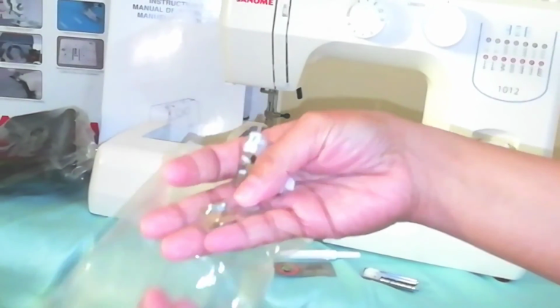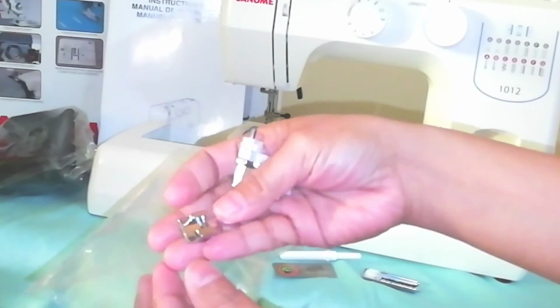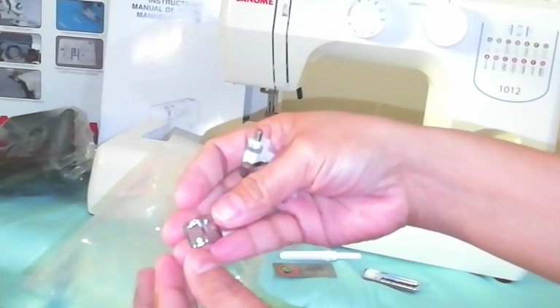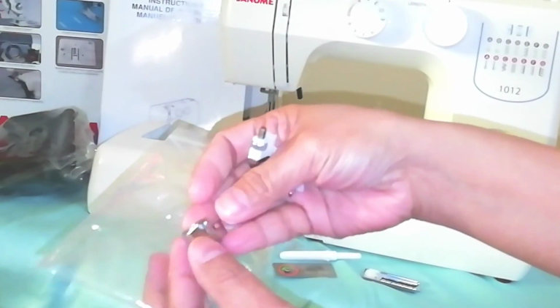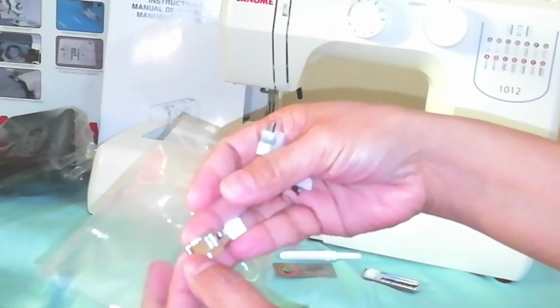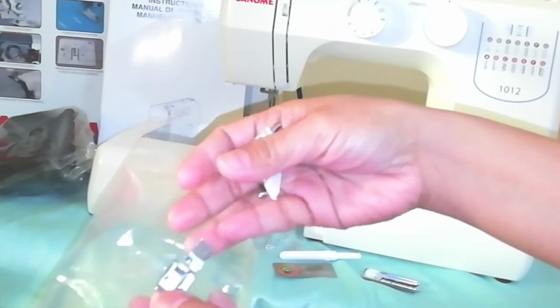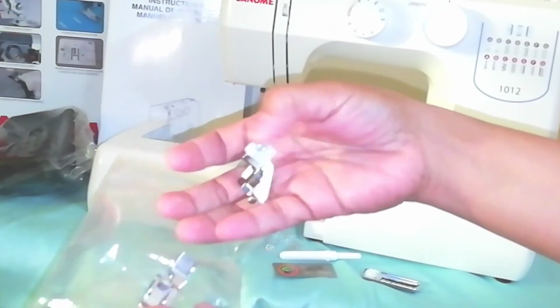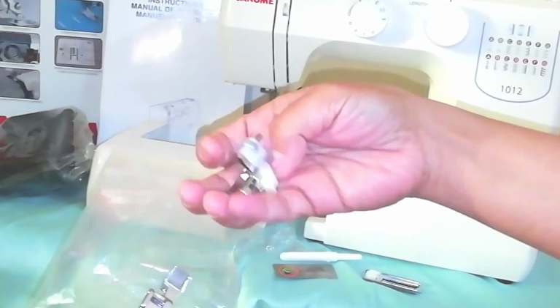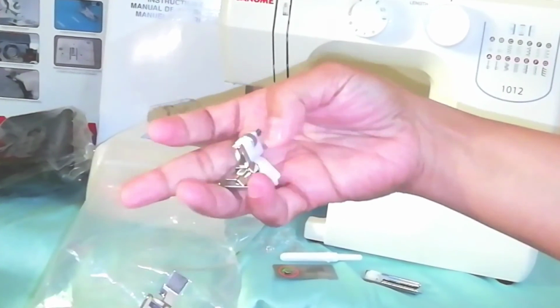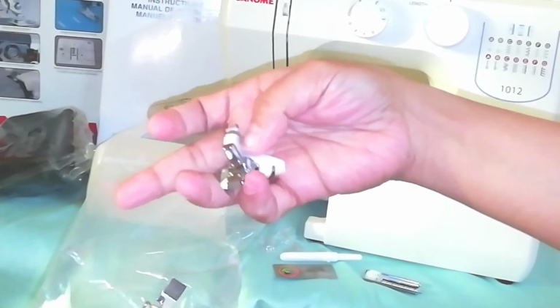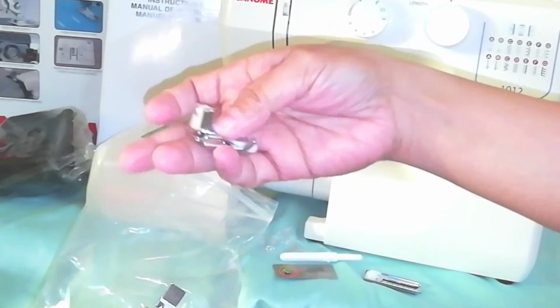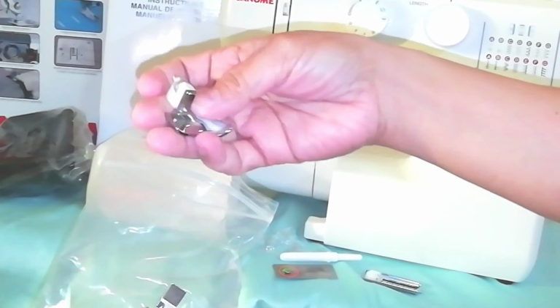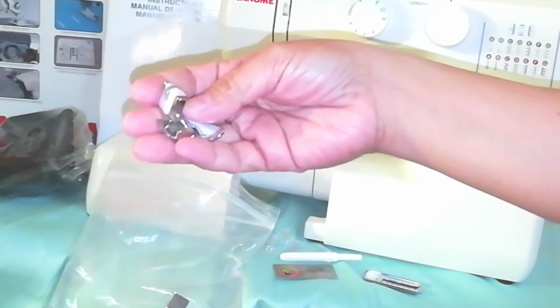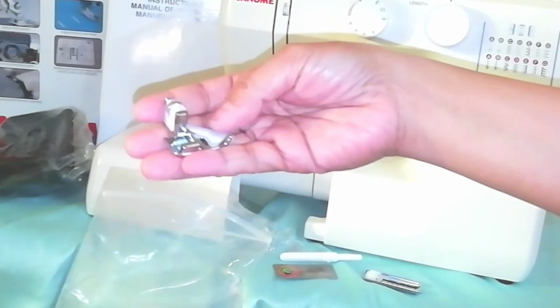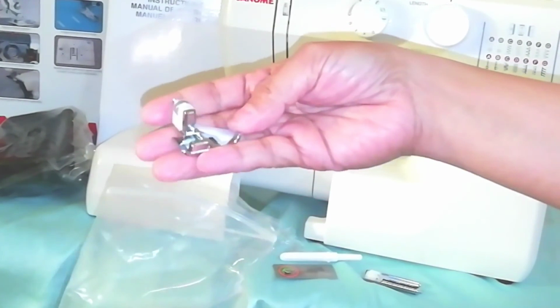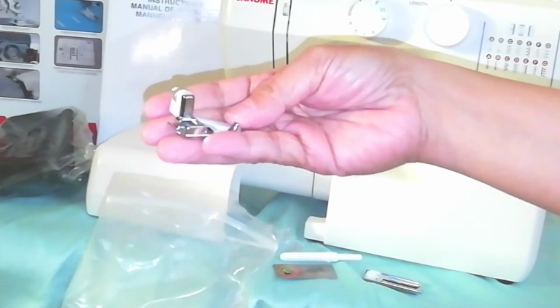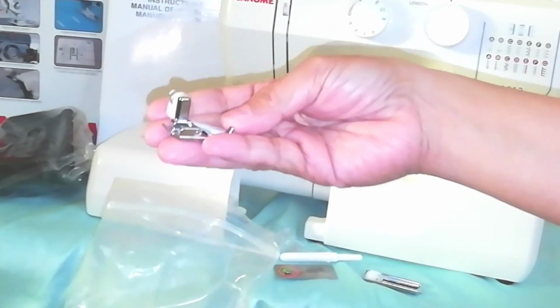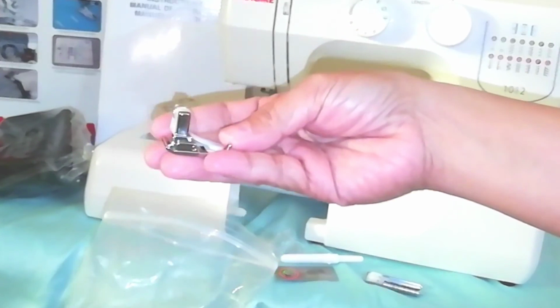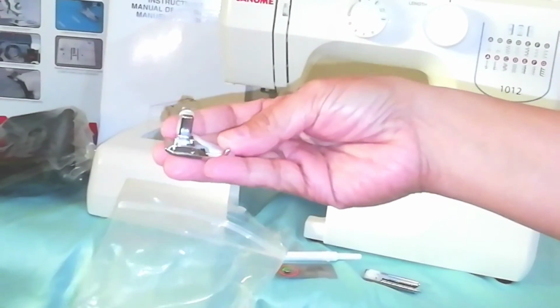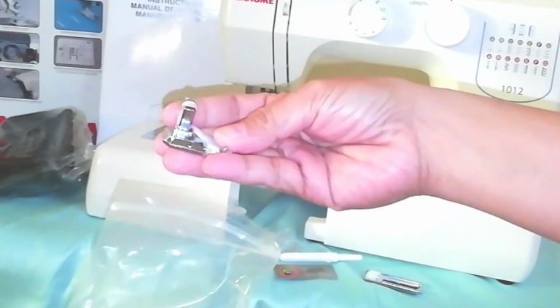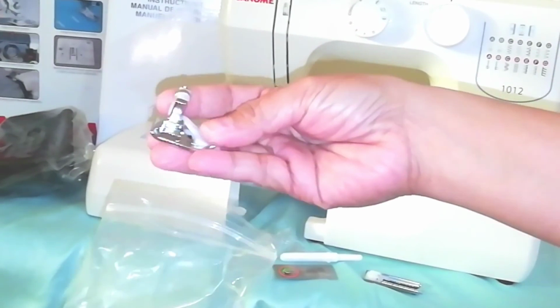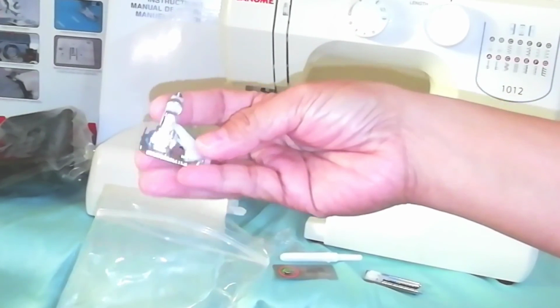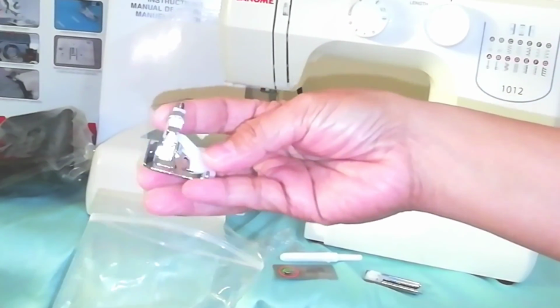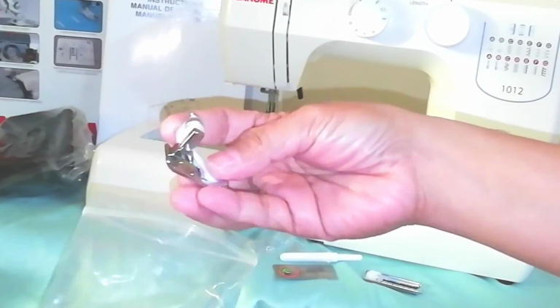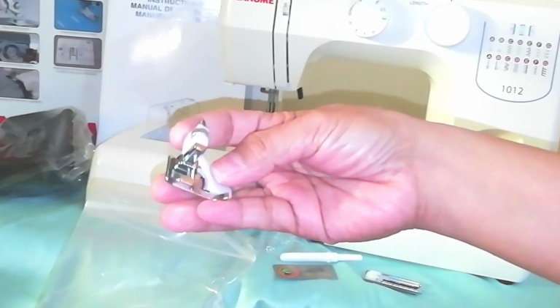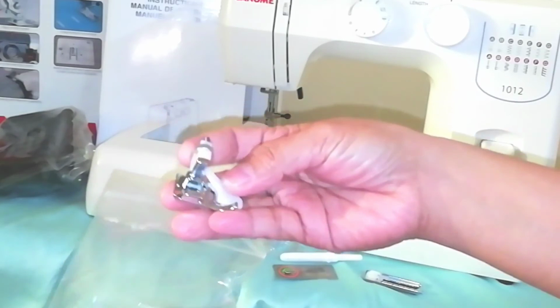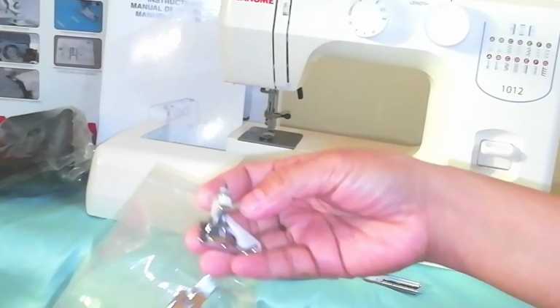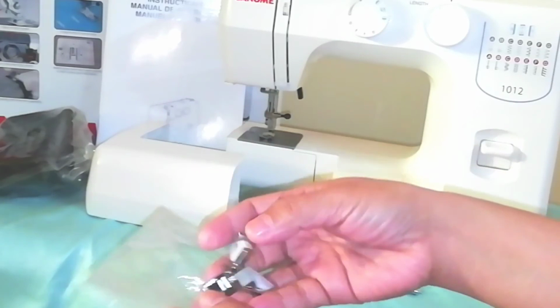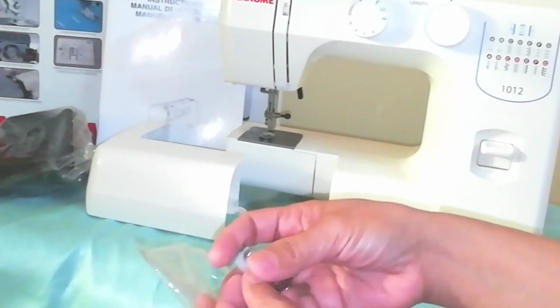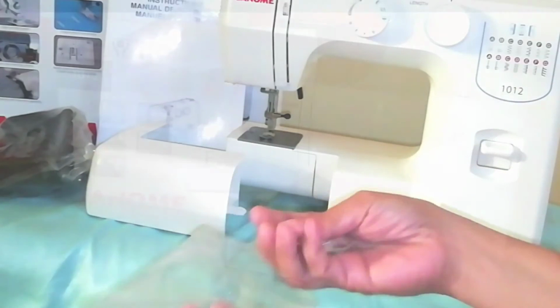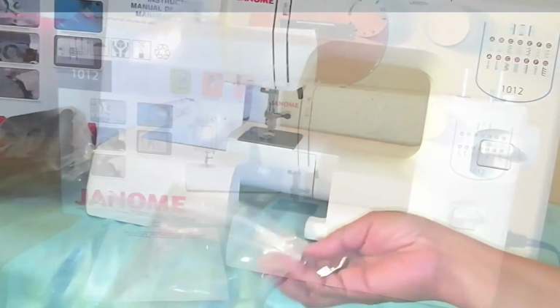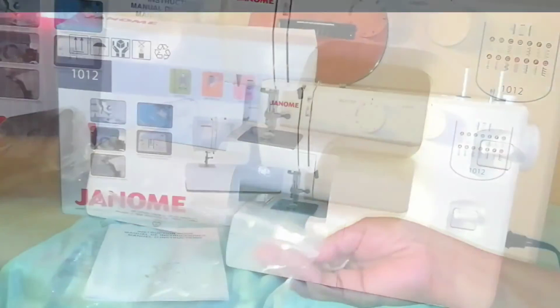The zipper foot. And the blind hem foot.